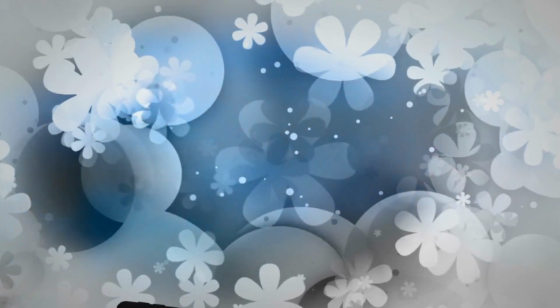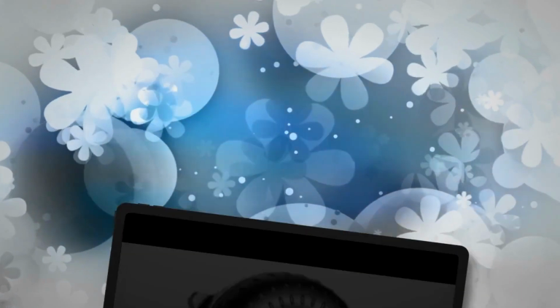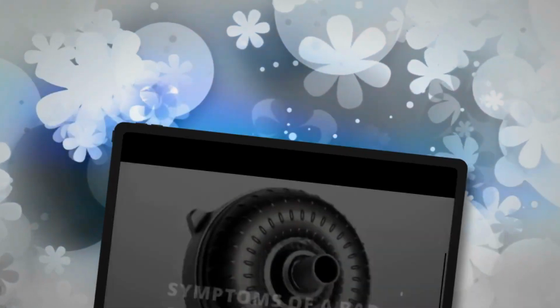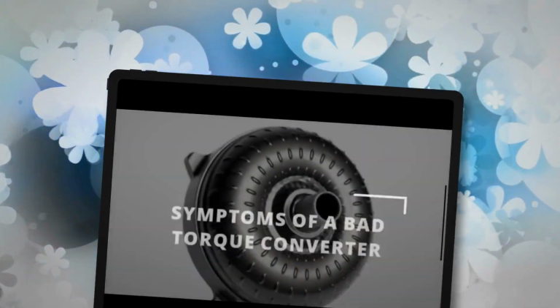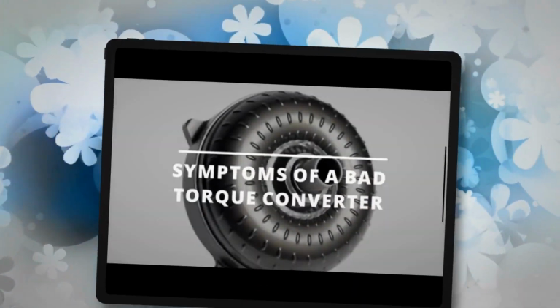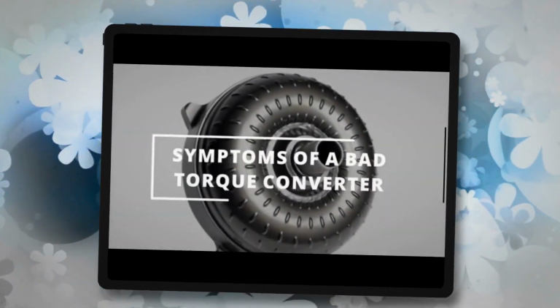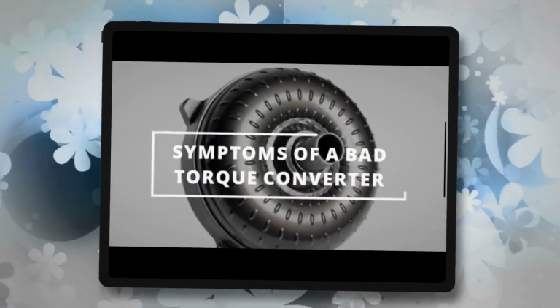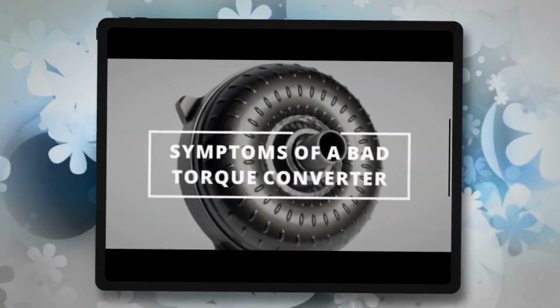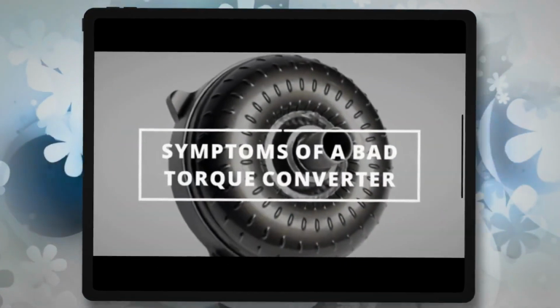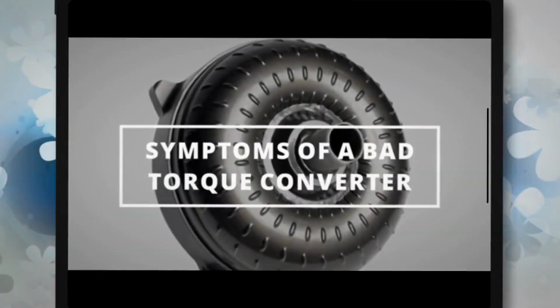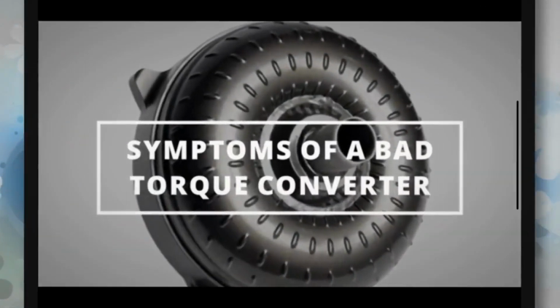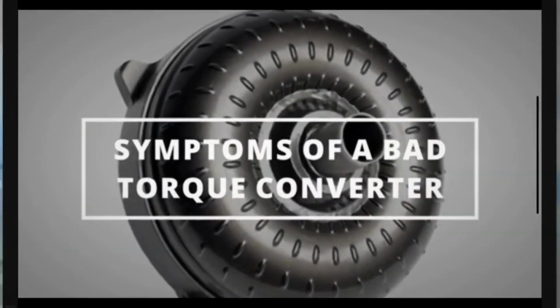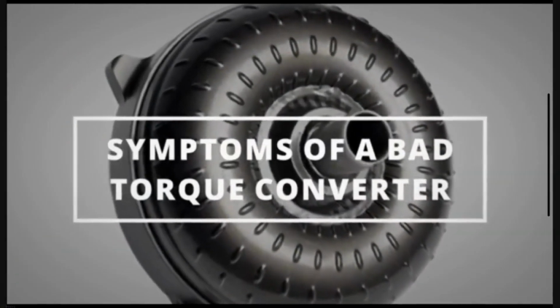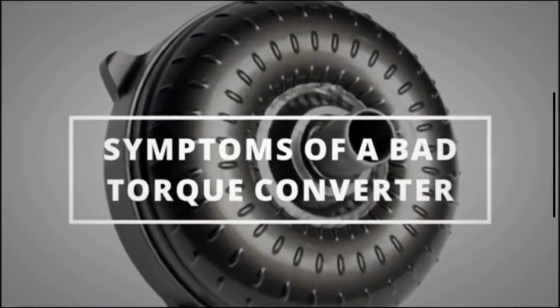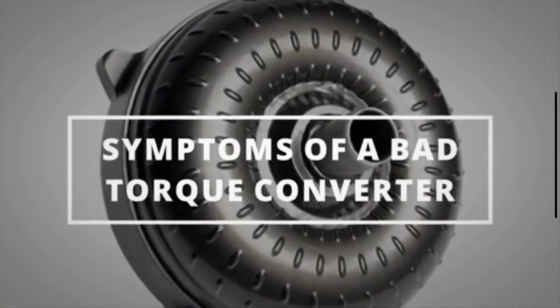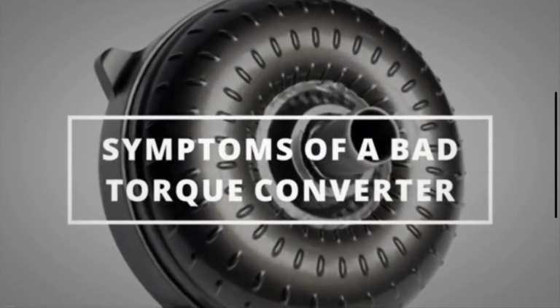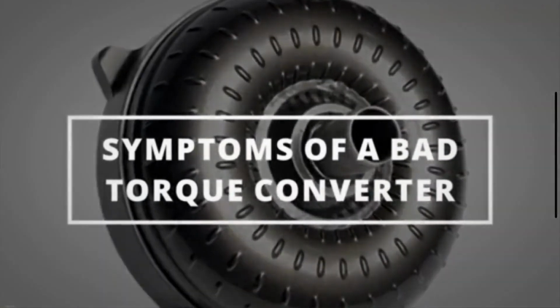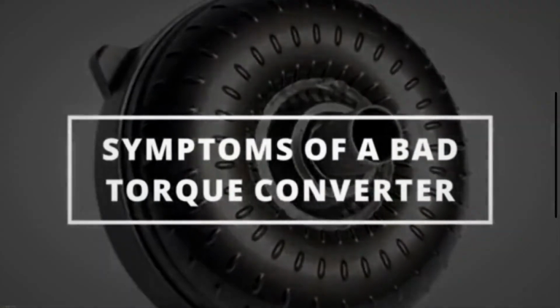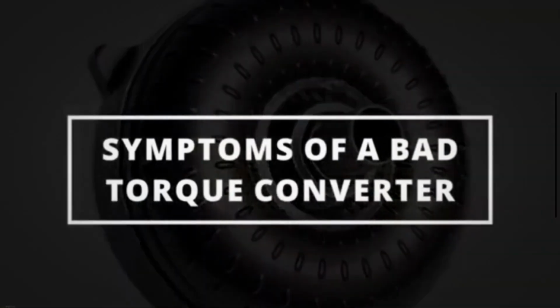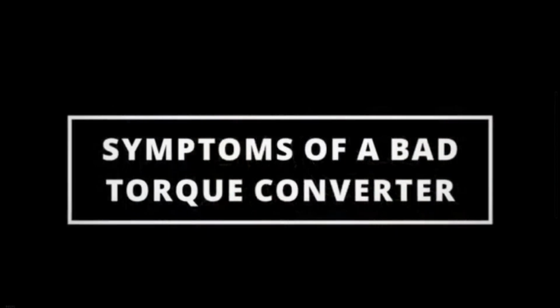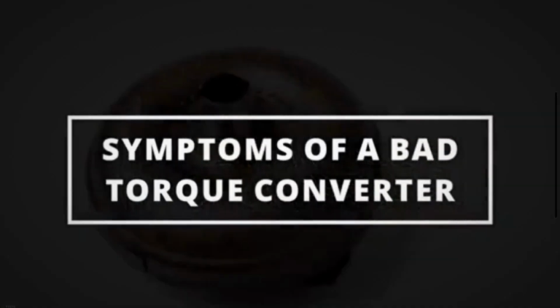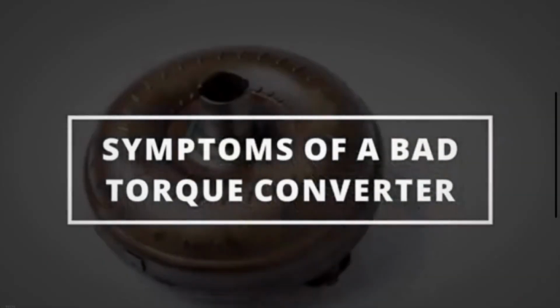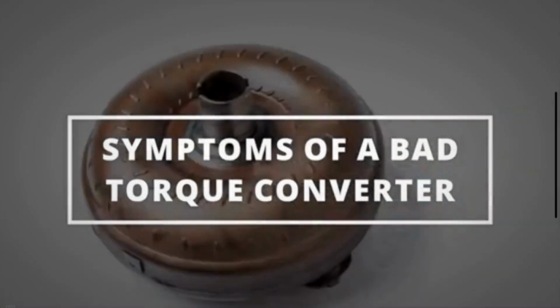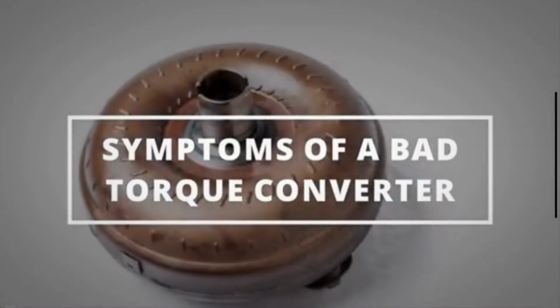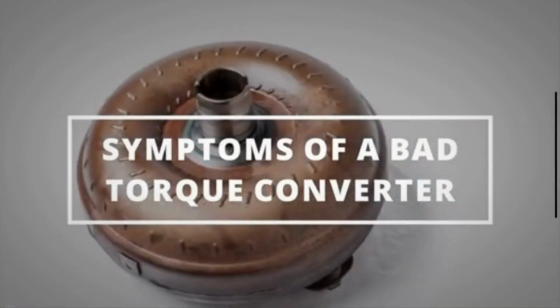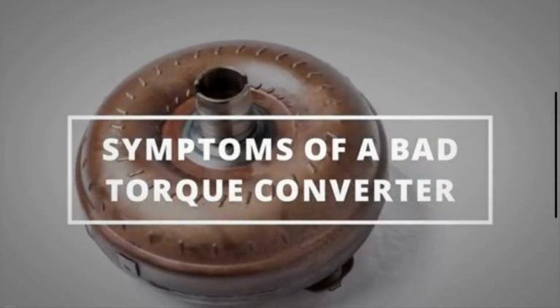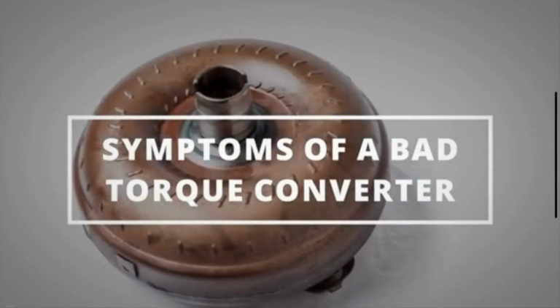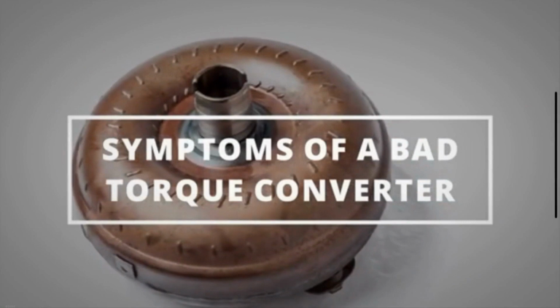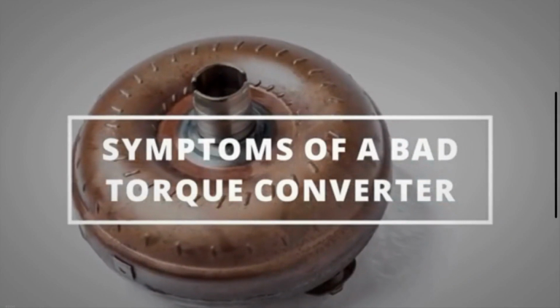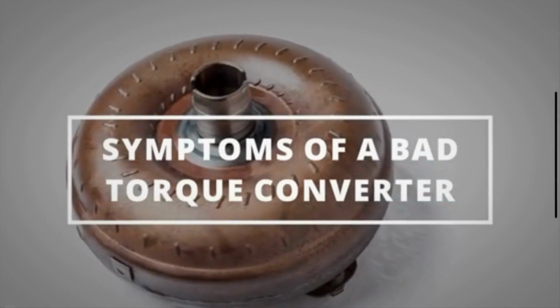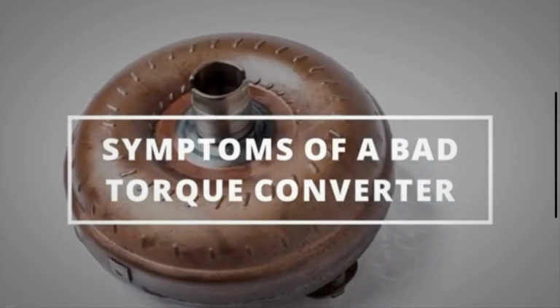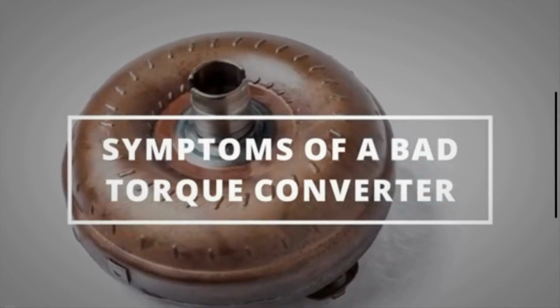Welcome to Mechanical Boost. Today we are going to learn the symptoms of a bad torque converter.